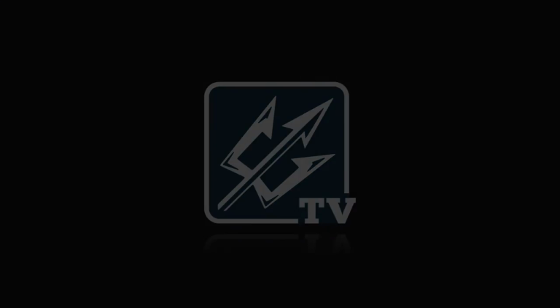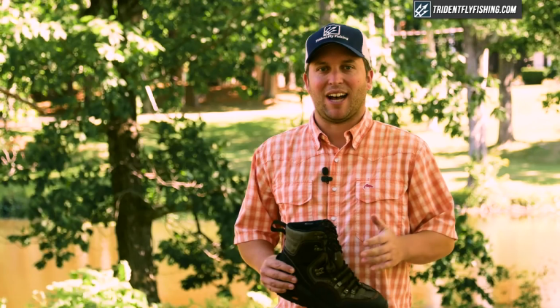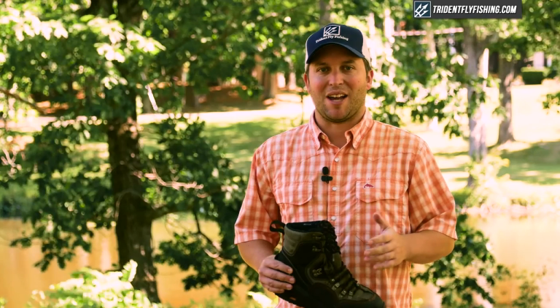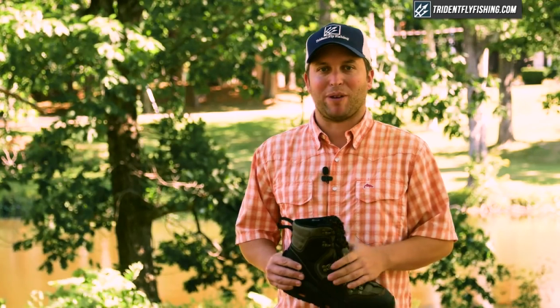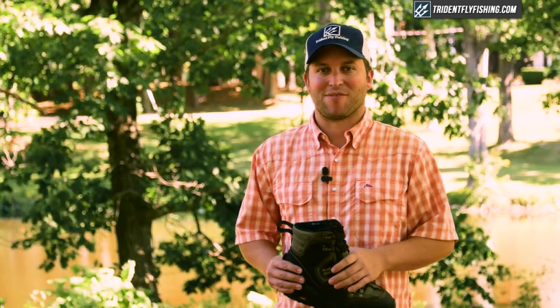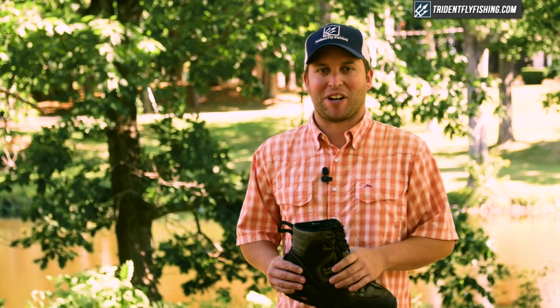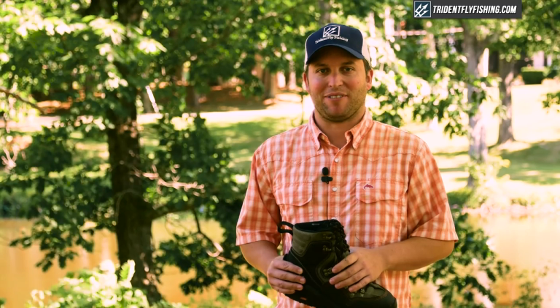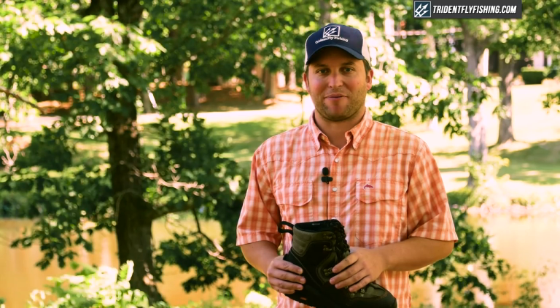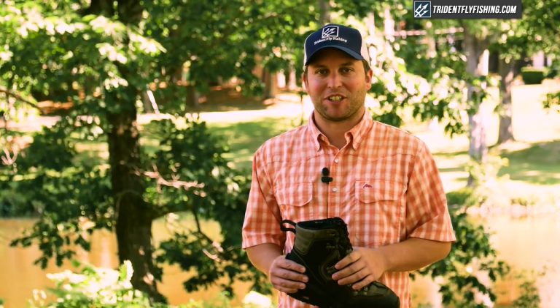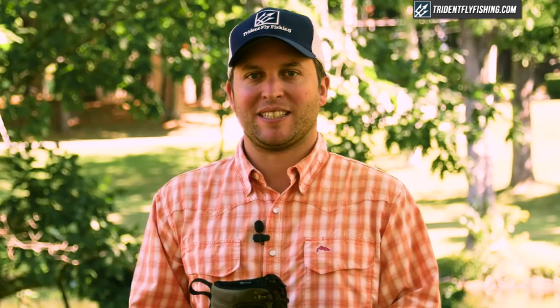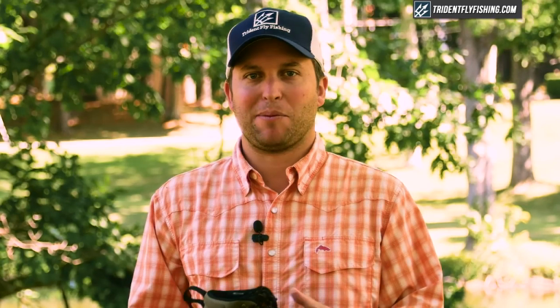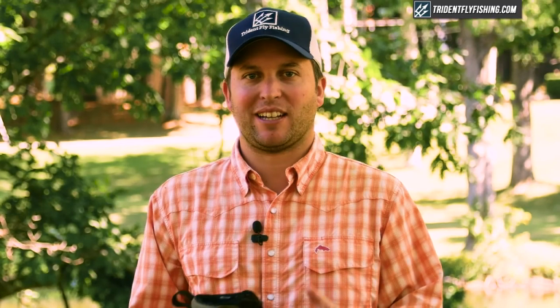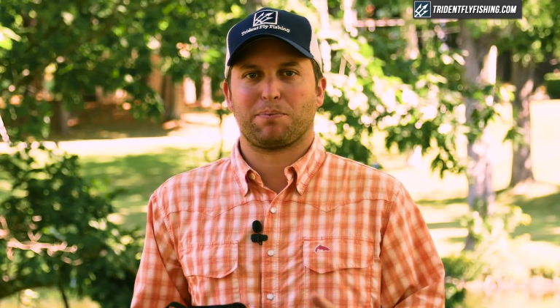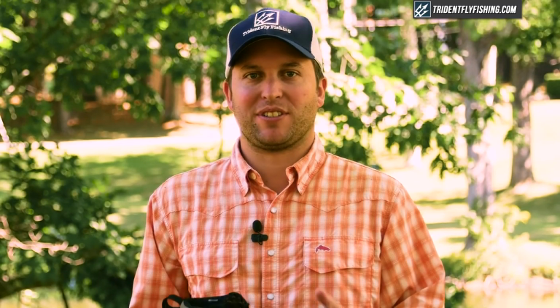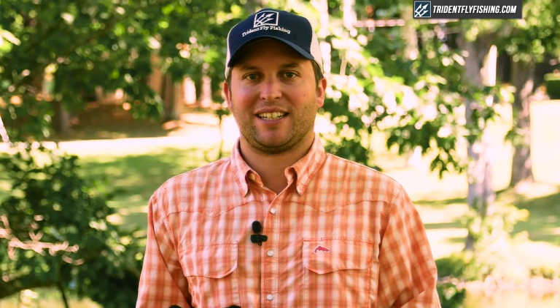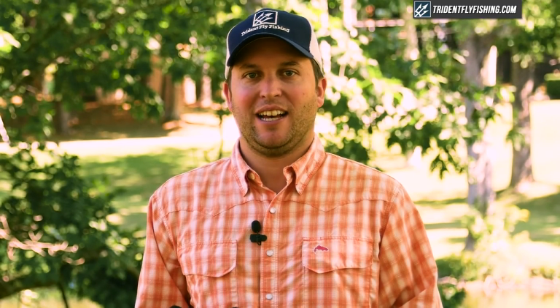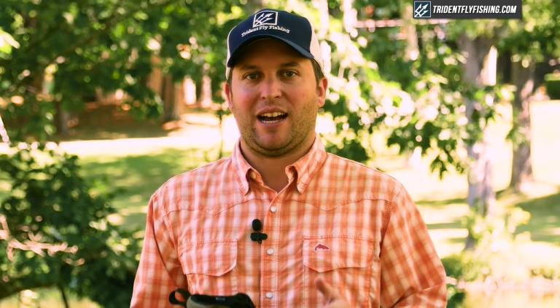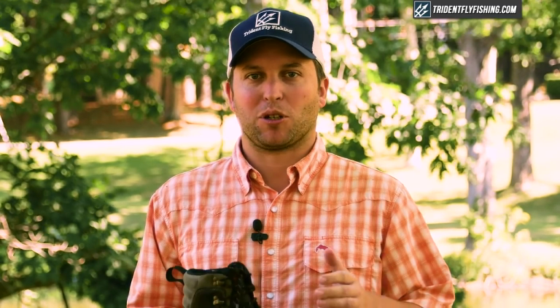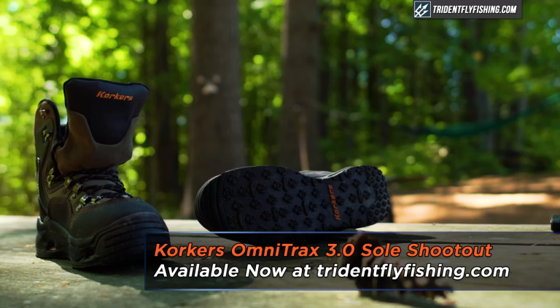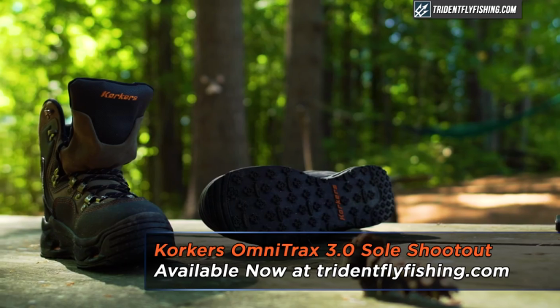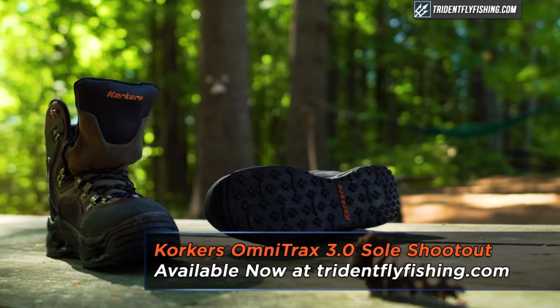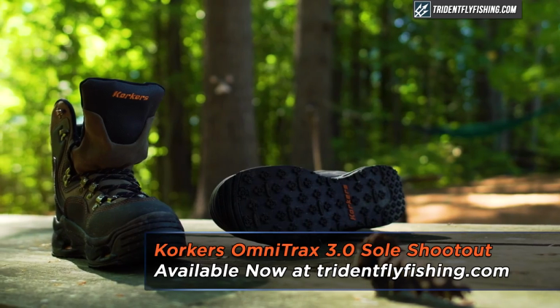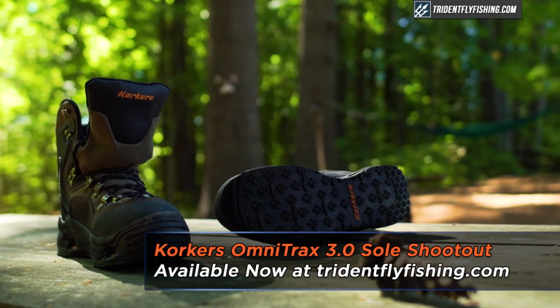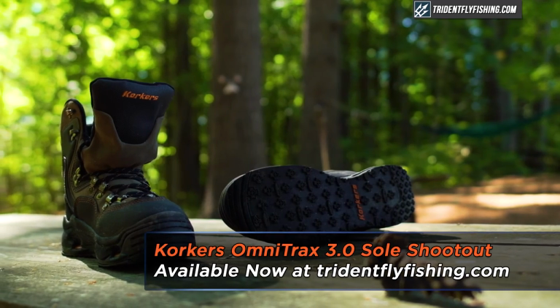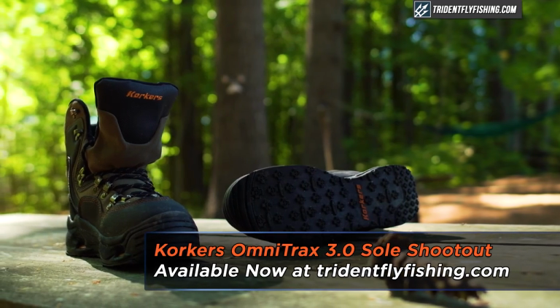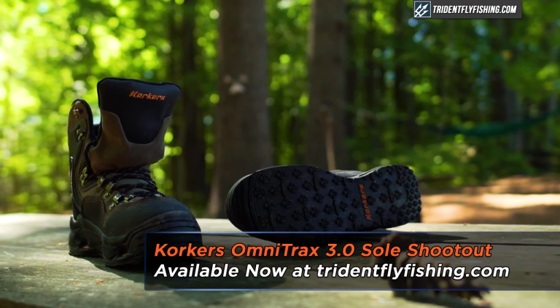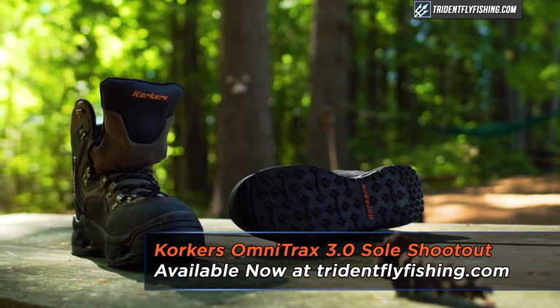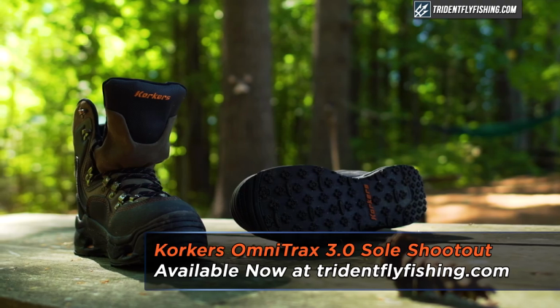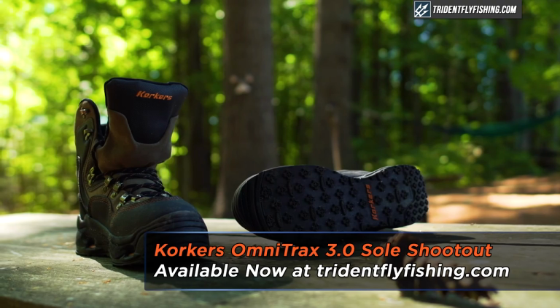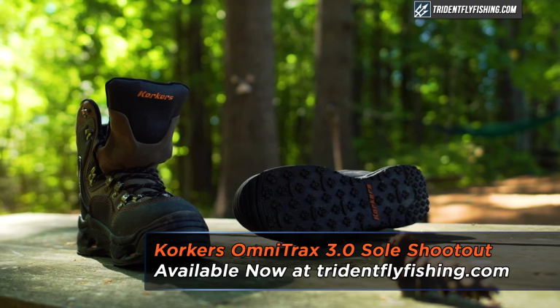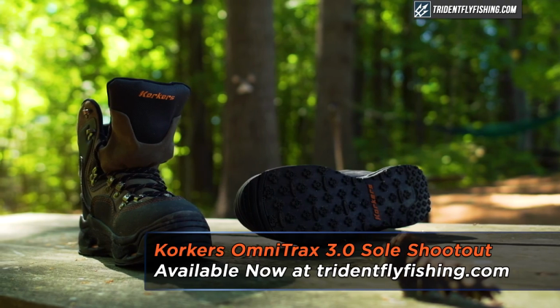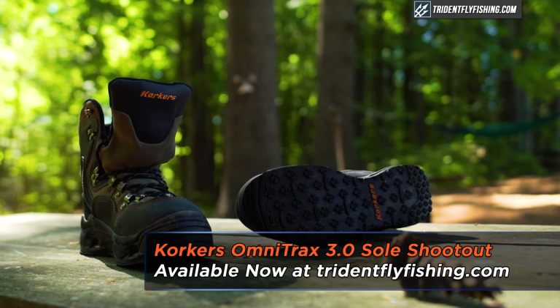Hi, Ben here from Trident Fly Fishing, and today I'm excited to present our Corkers sole shootout and buyer's guide.